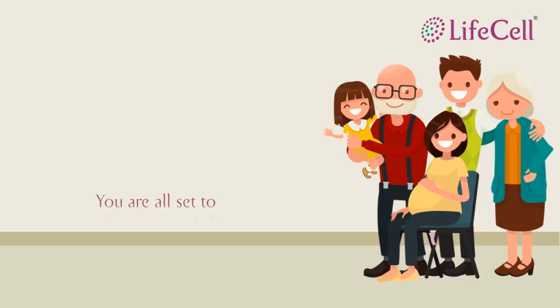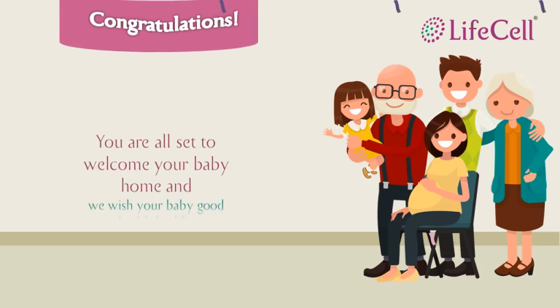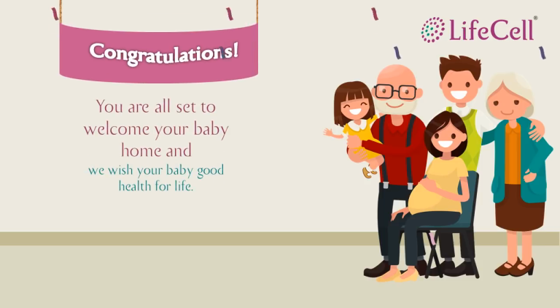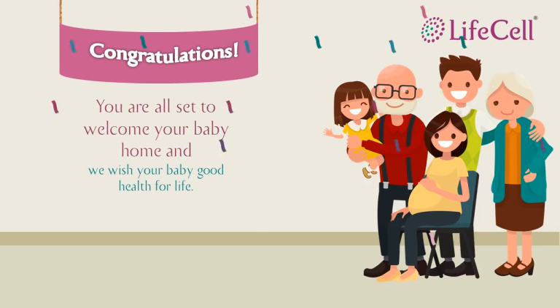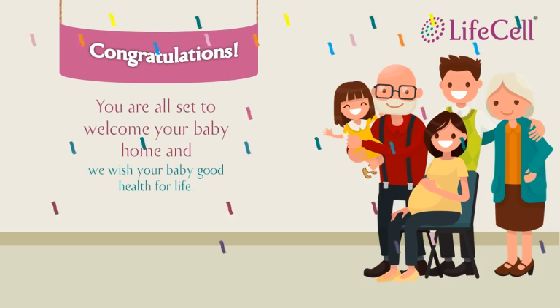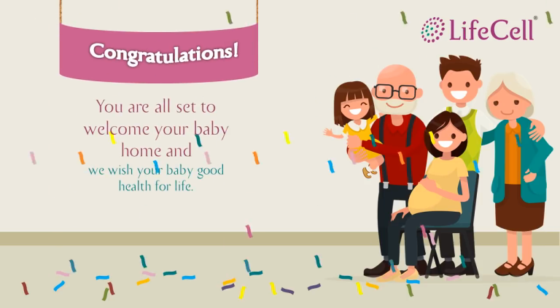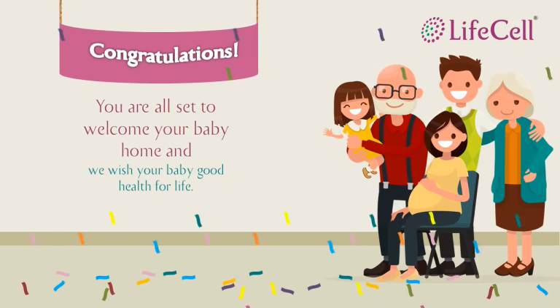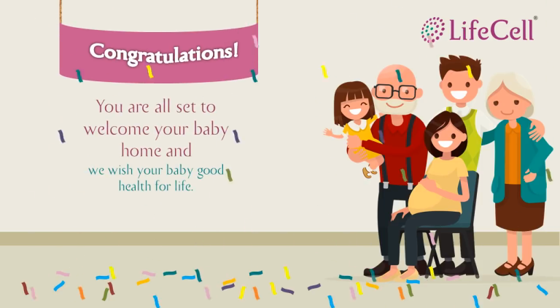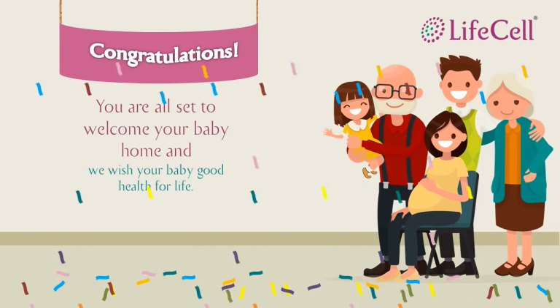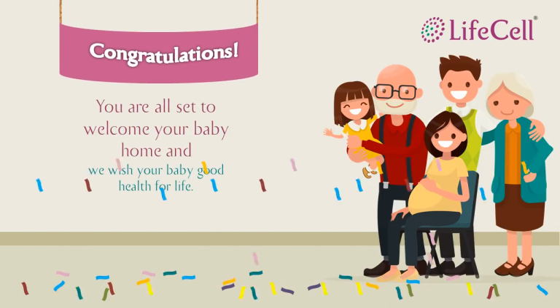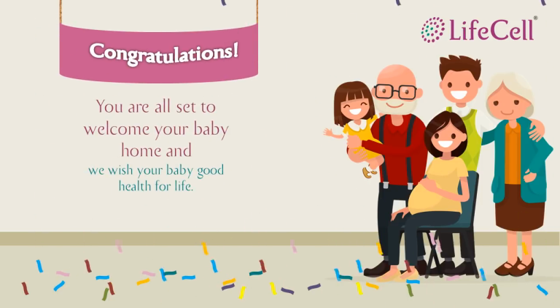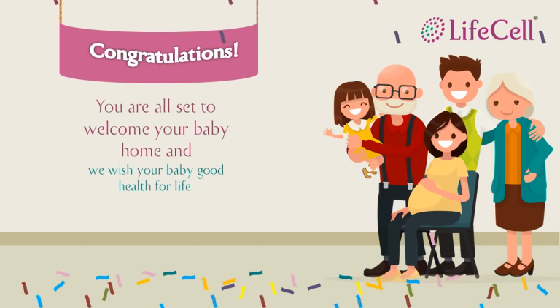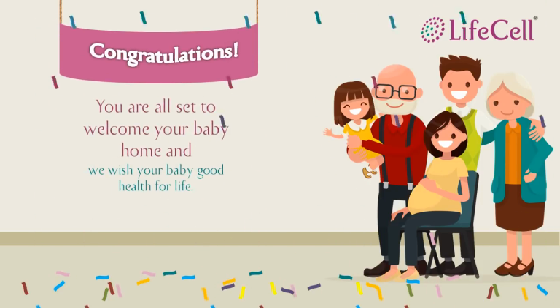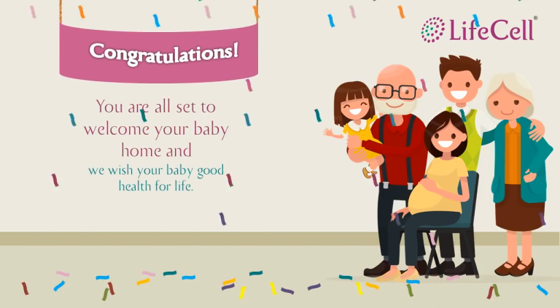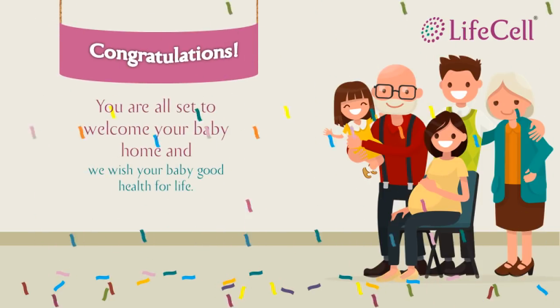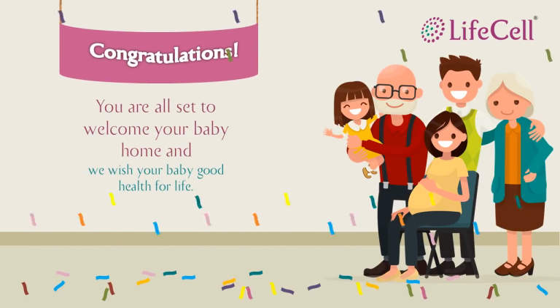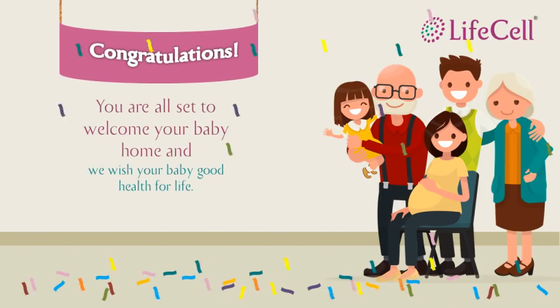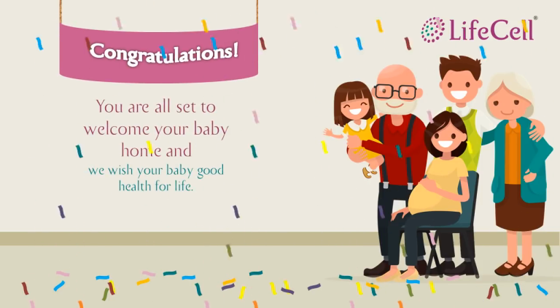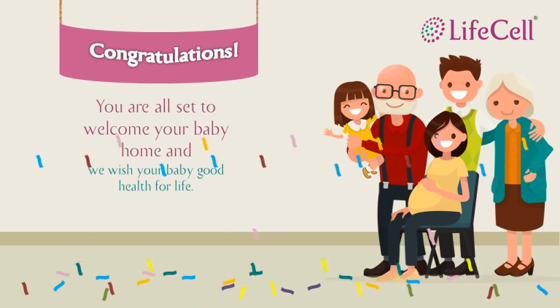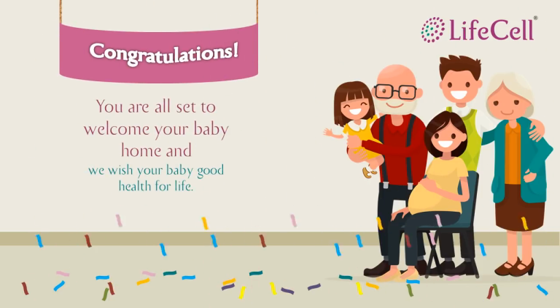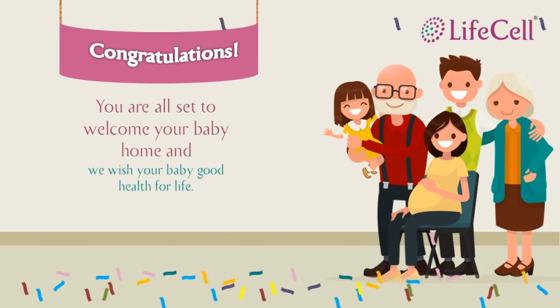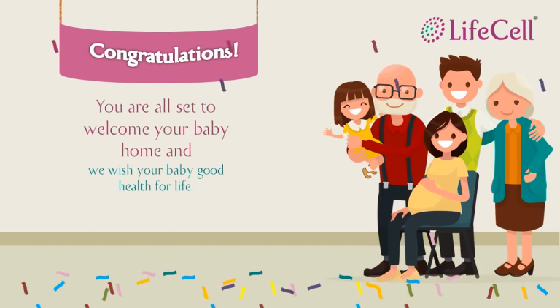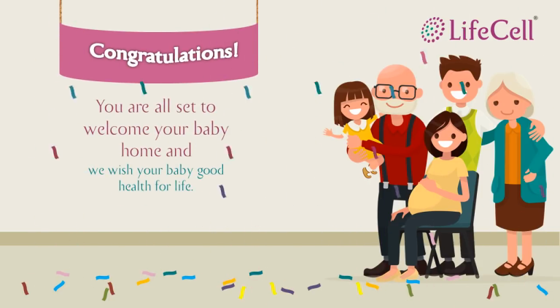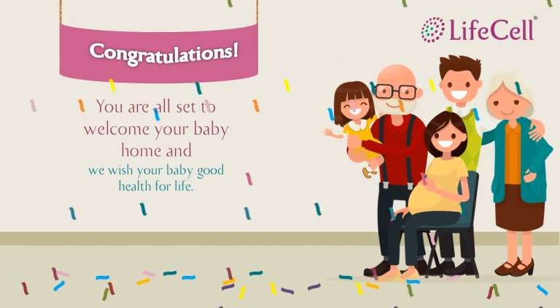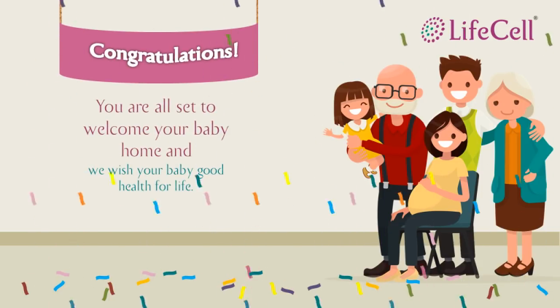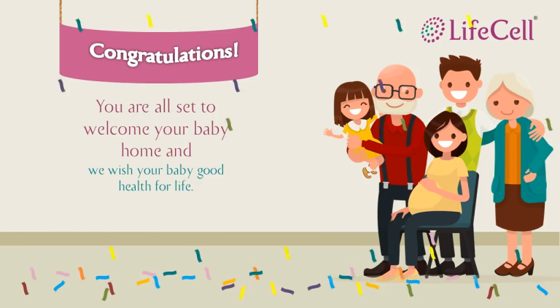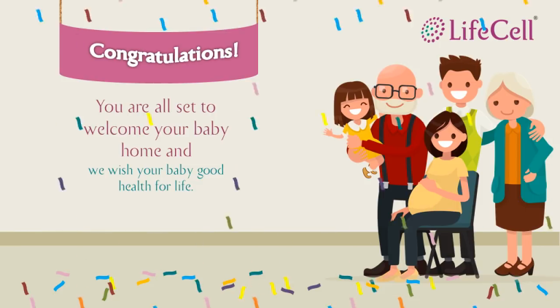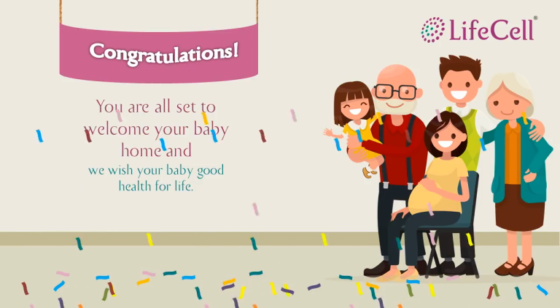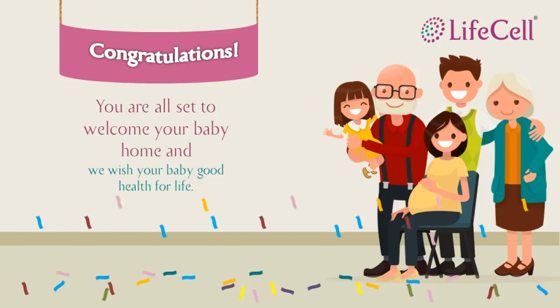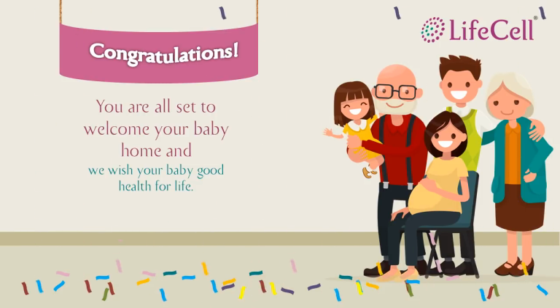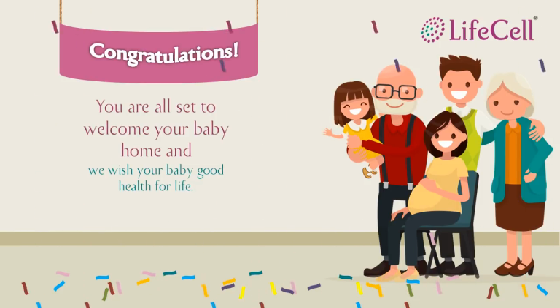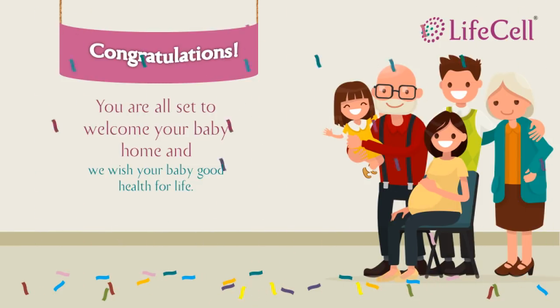Hello there. I see that you are expecting a baby. On behalf of Lysol, I extend our warmest congratulations.